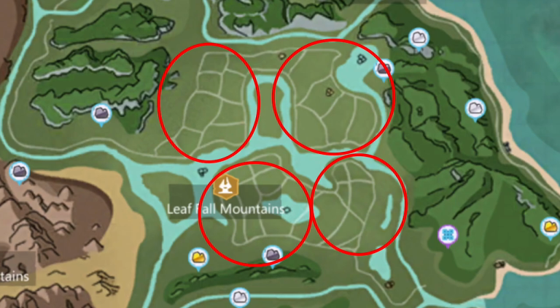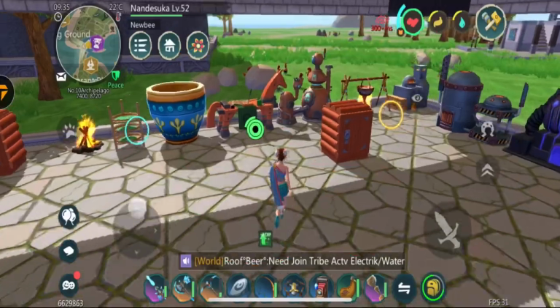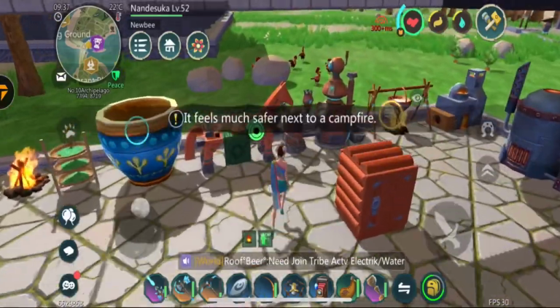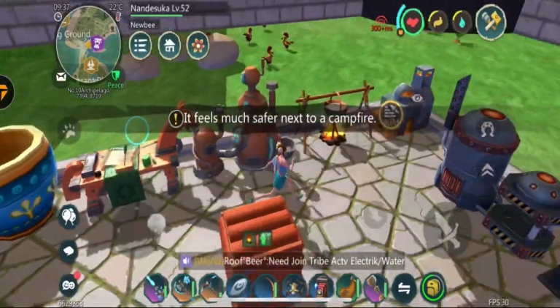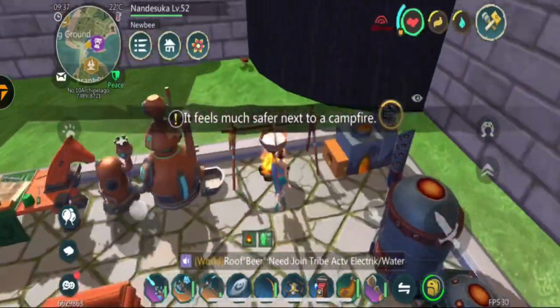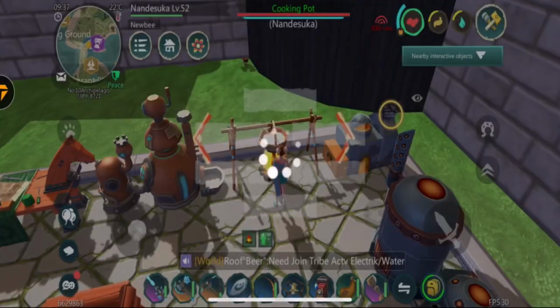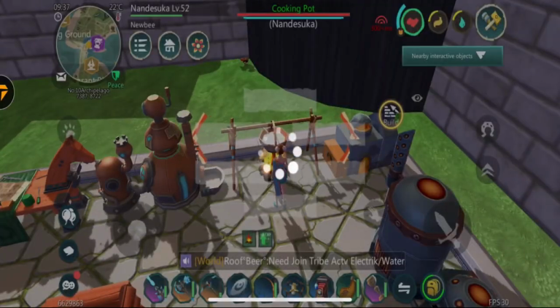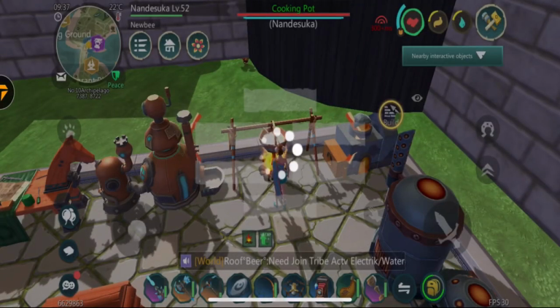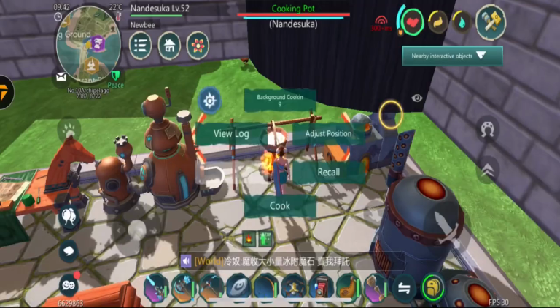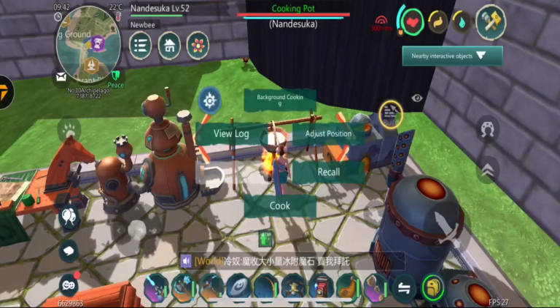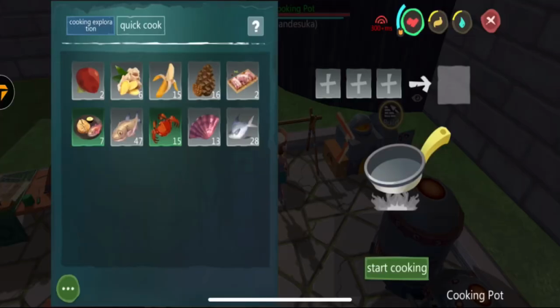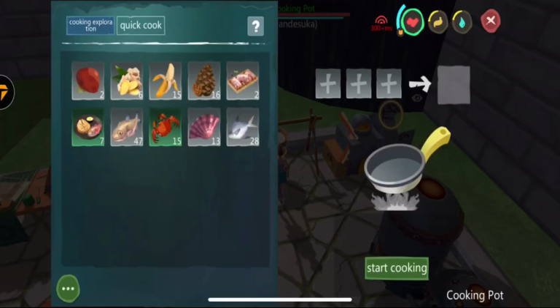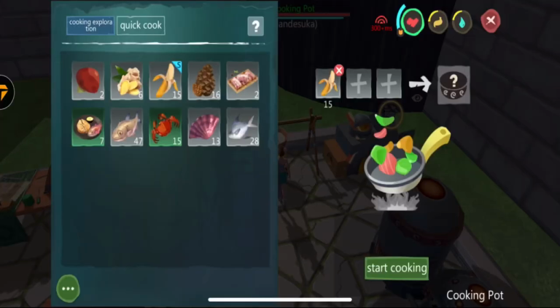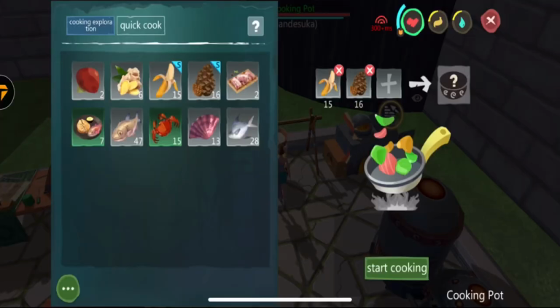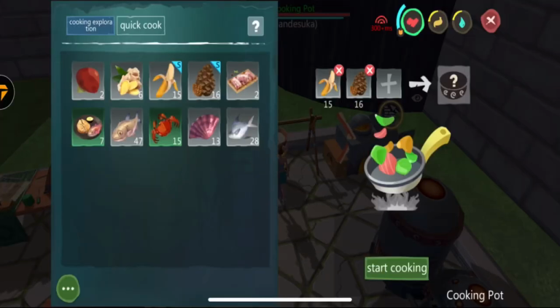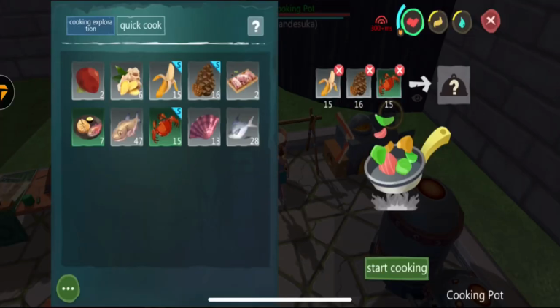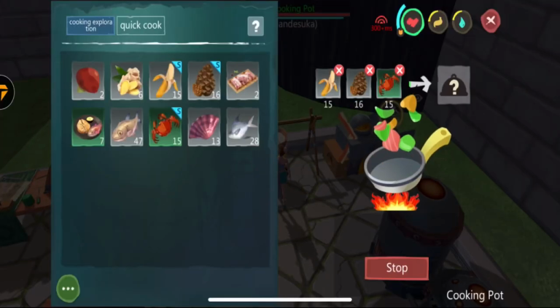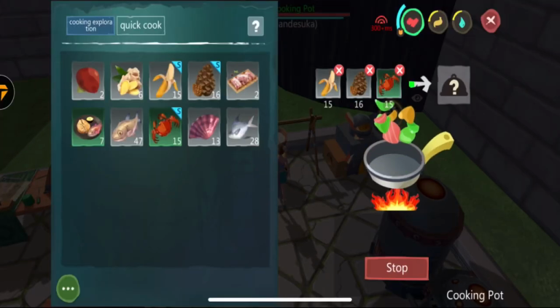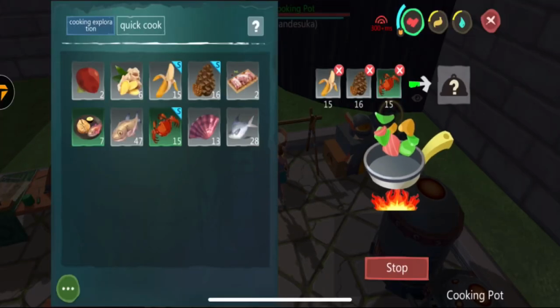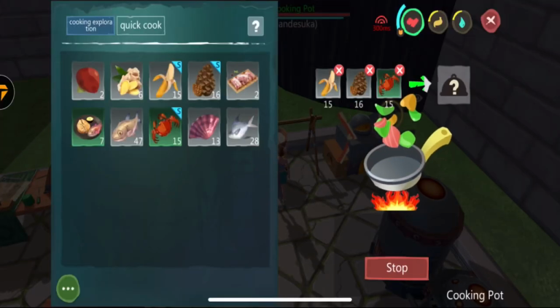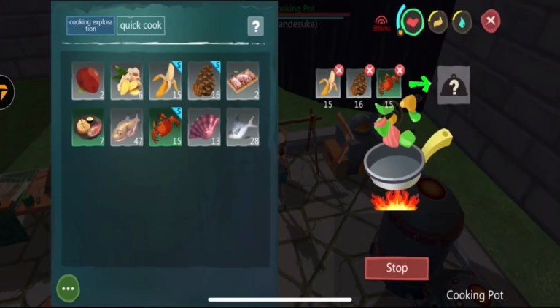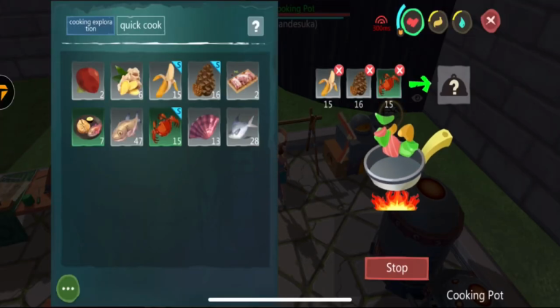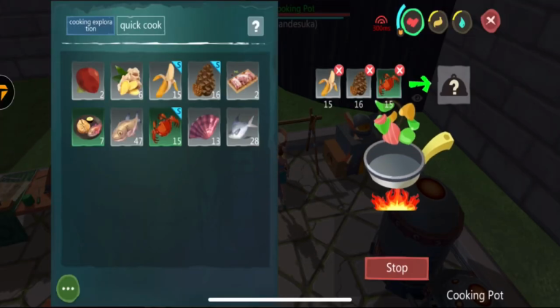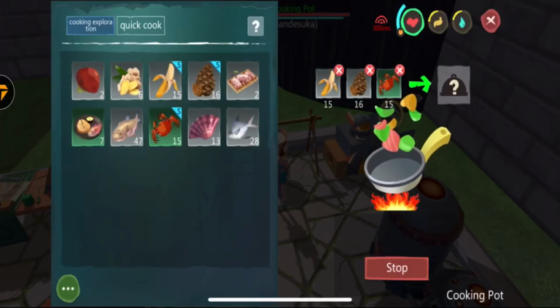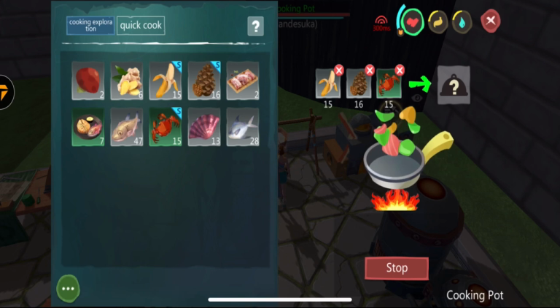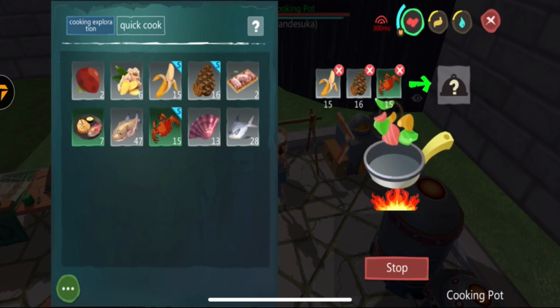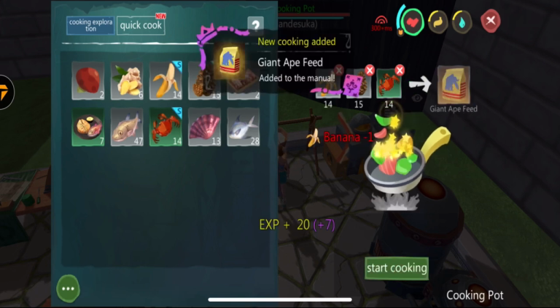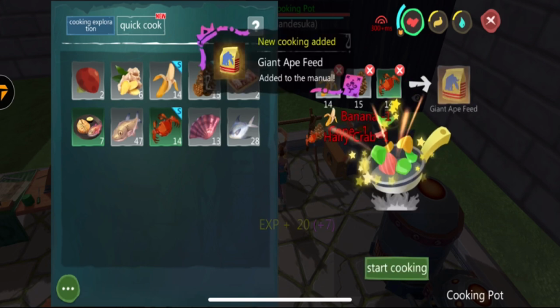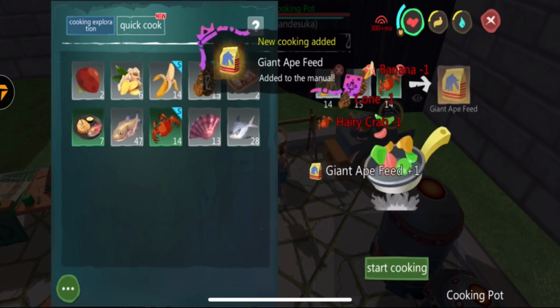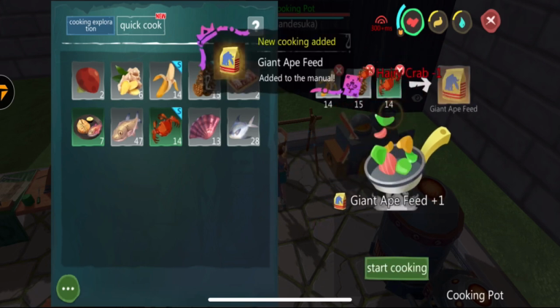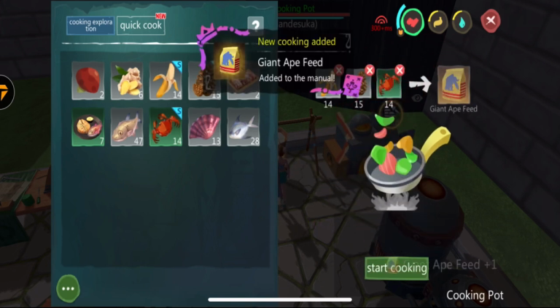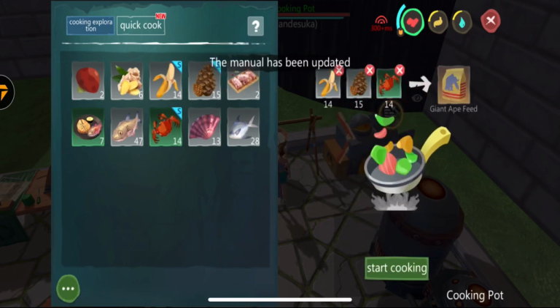Once you've obtained at least 15 of each, go to your cooking pot and combine the hairy crab, bananas, and cone to make the giant ape feed.